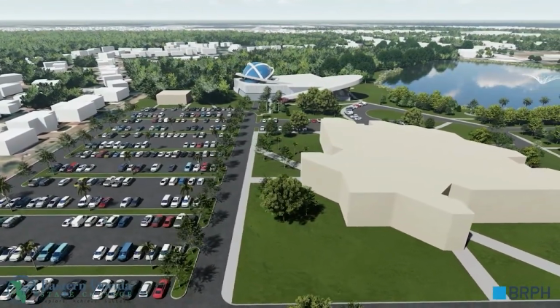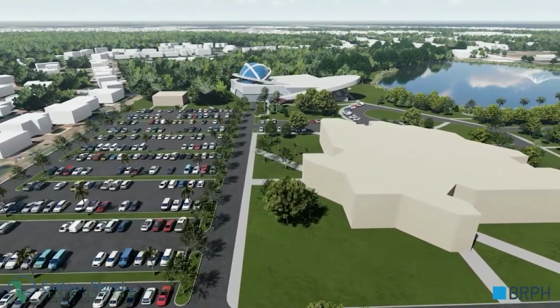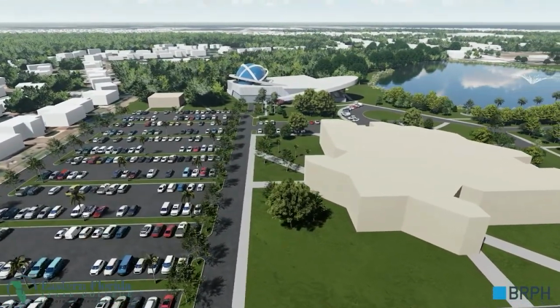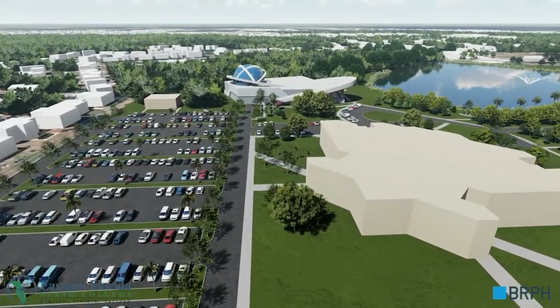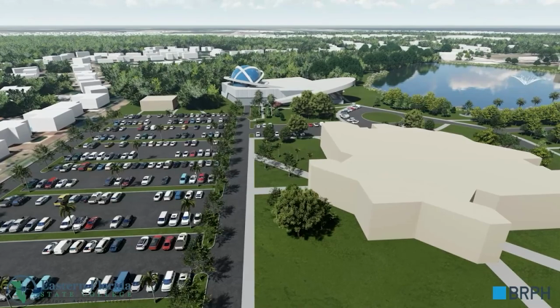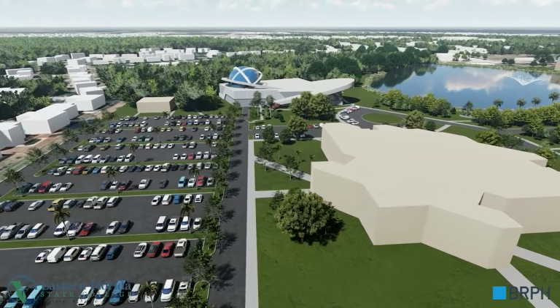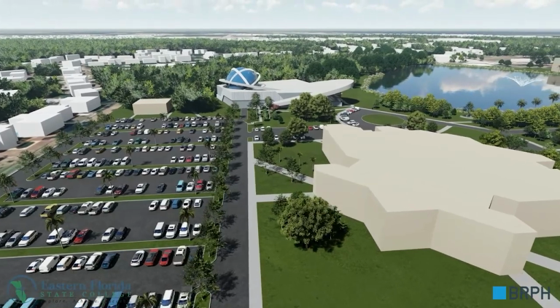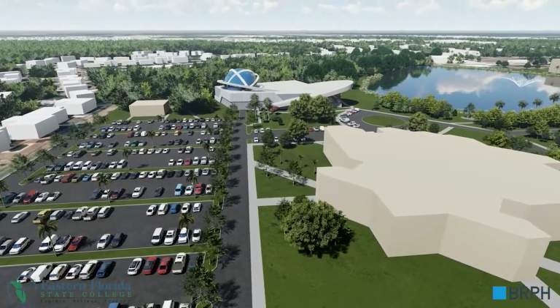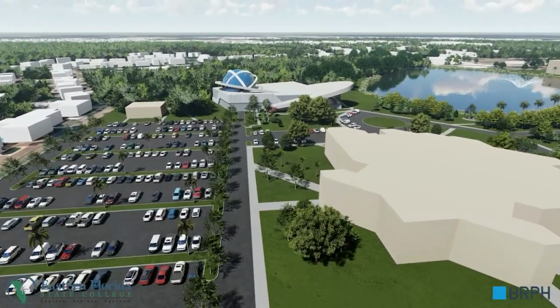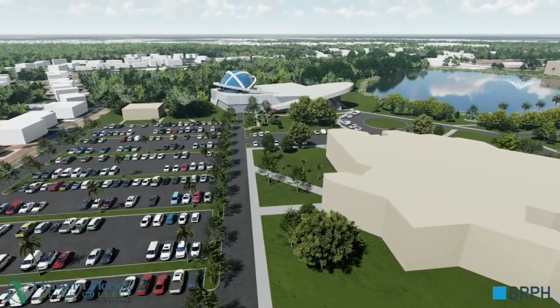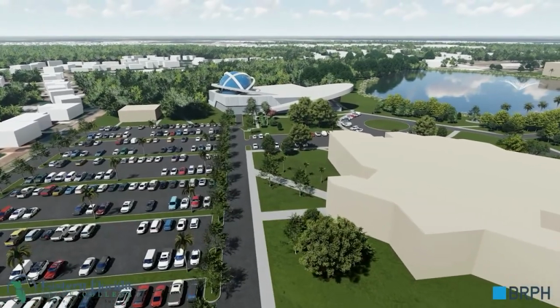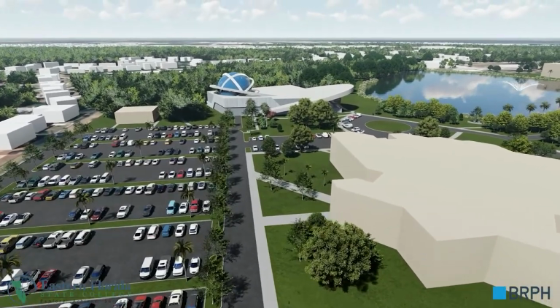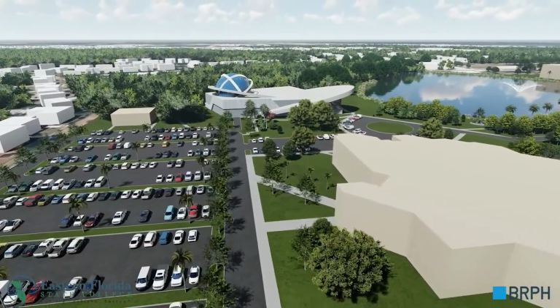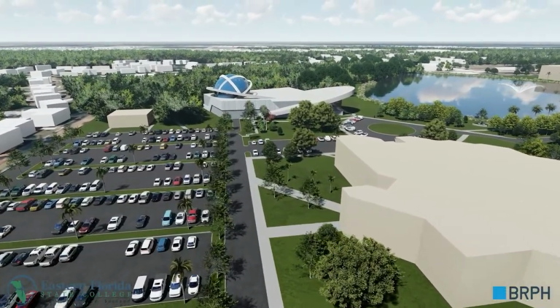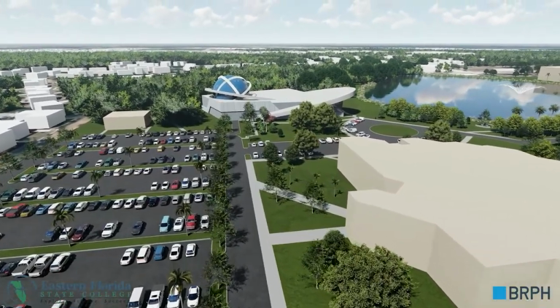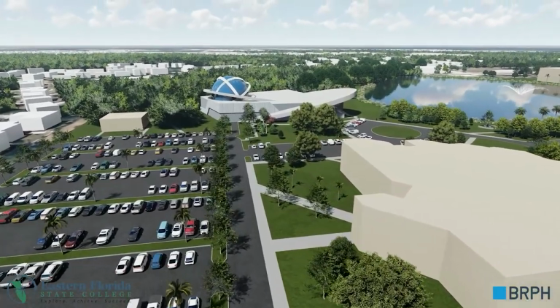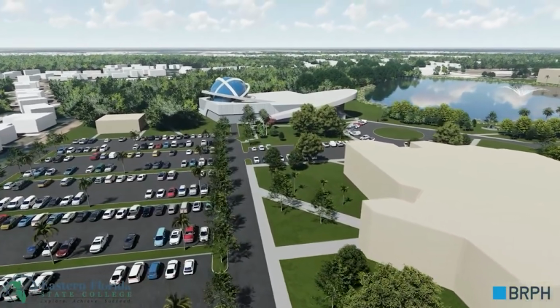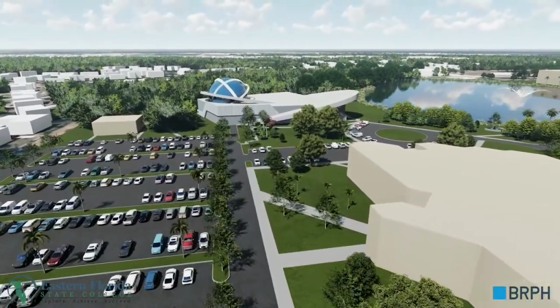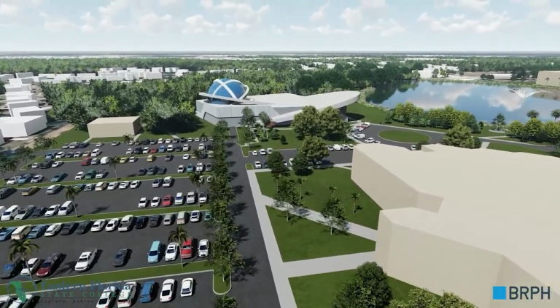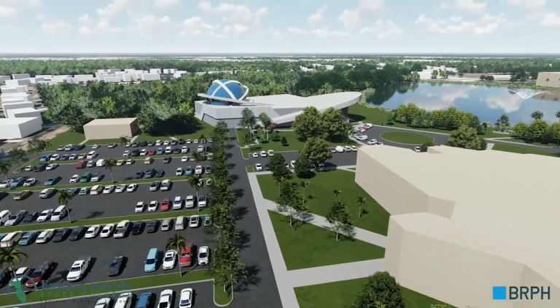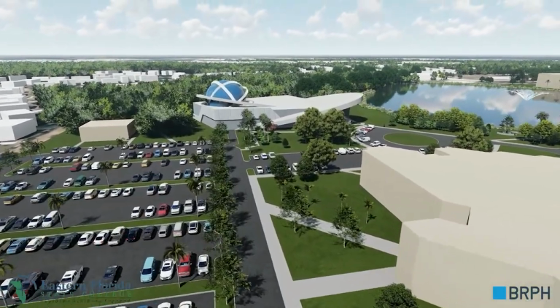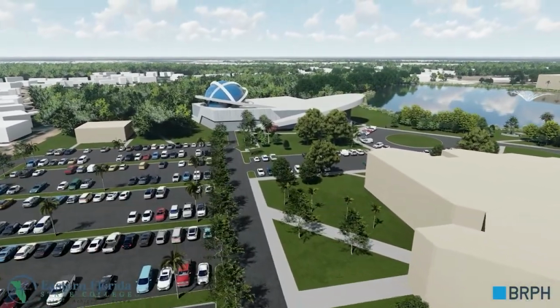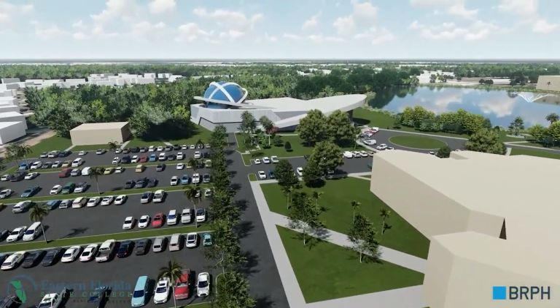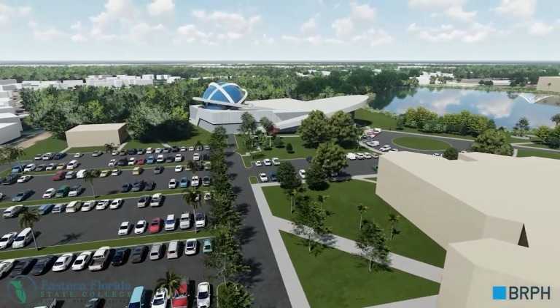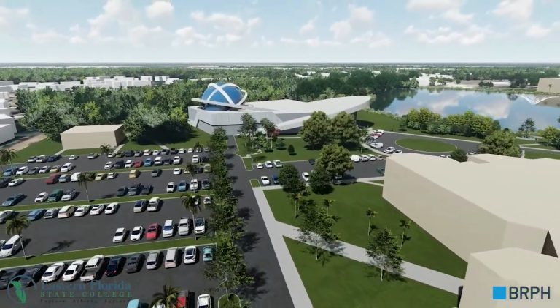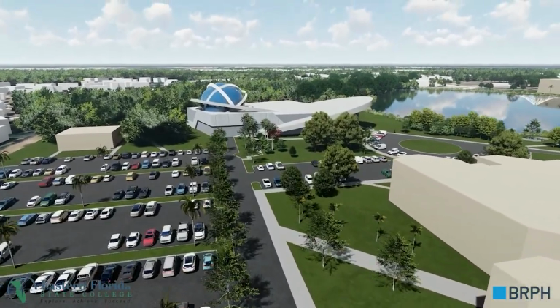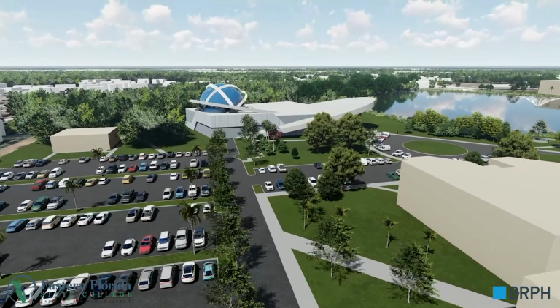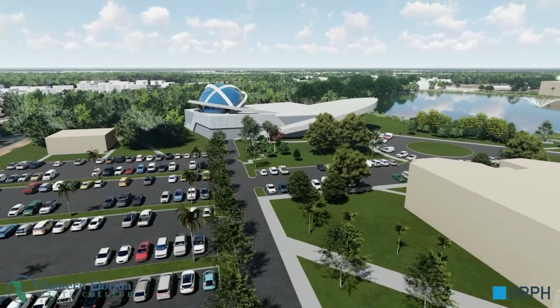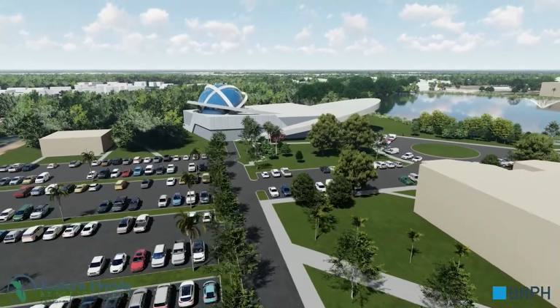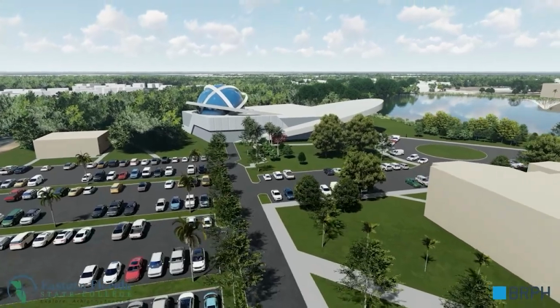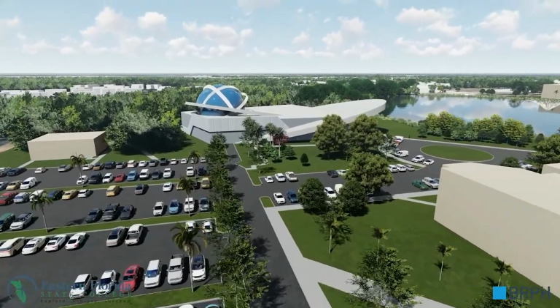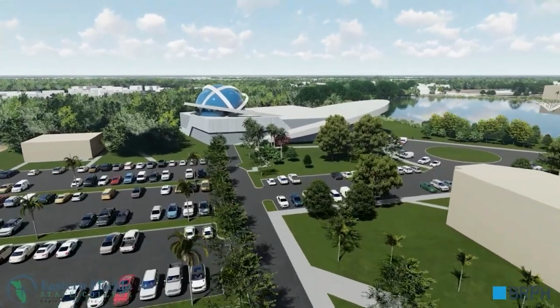The new EFSC planetarium comes into view with its distinctive blue dome standing out as an impressive landmark.